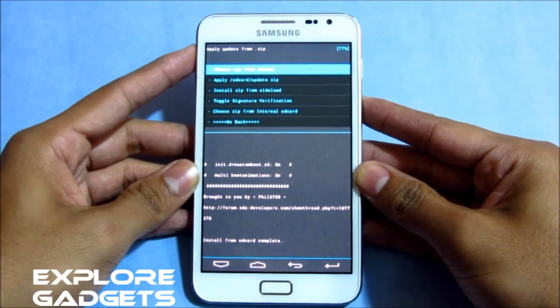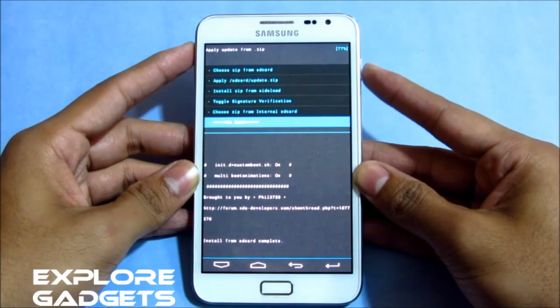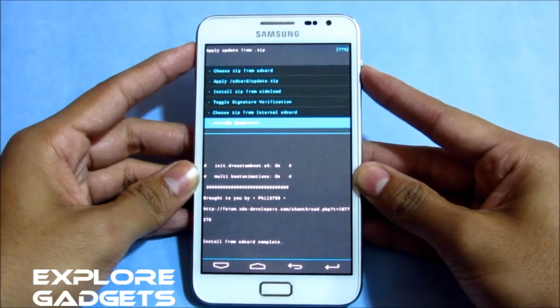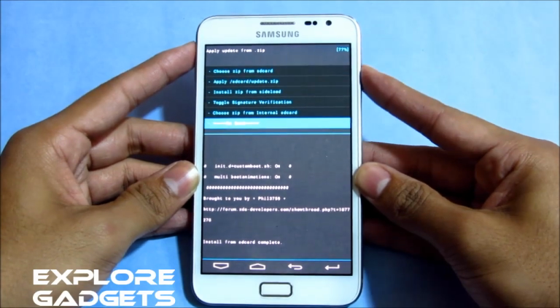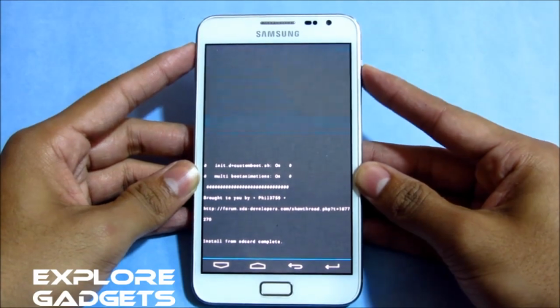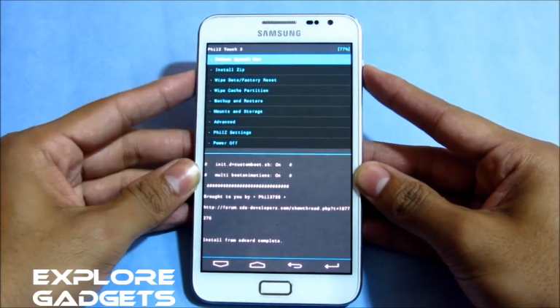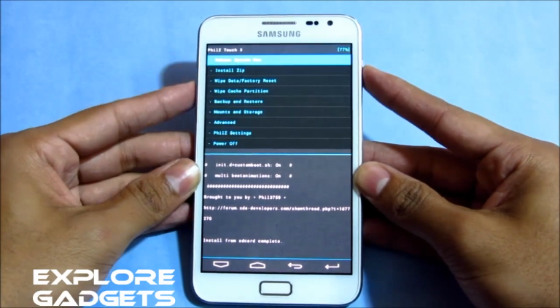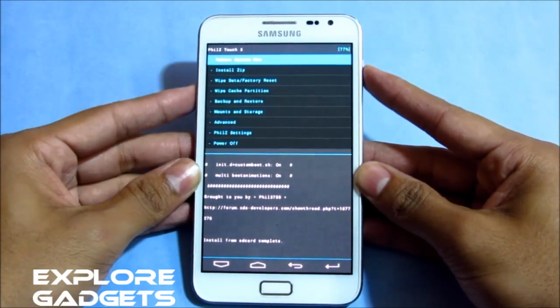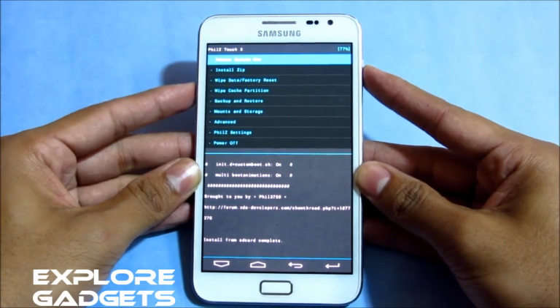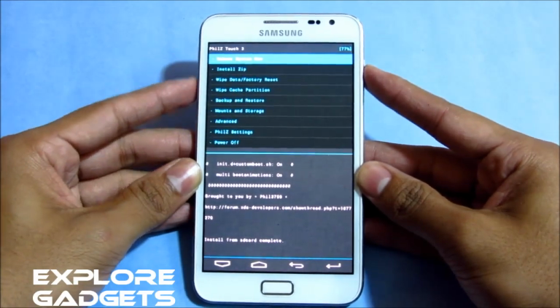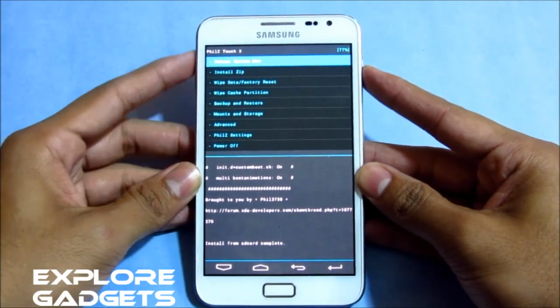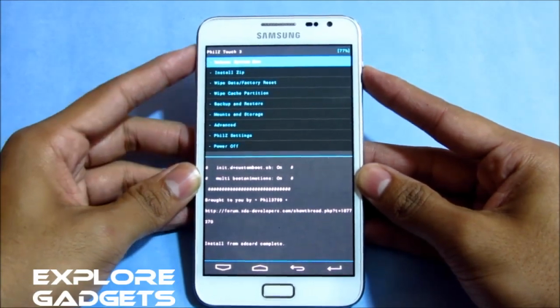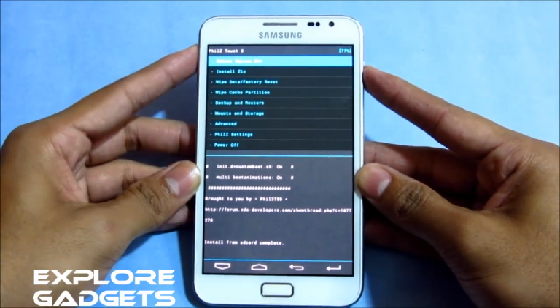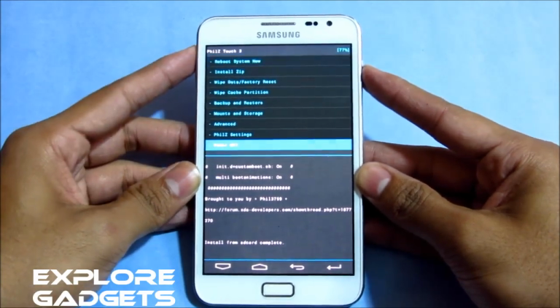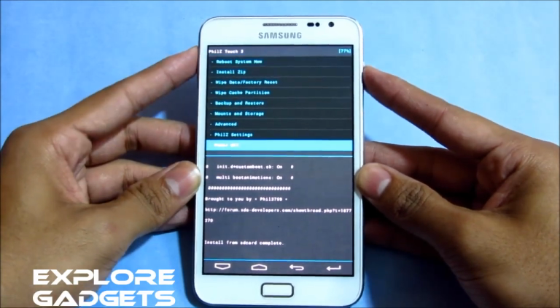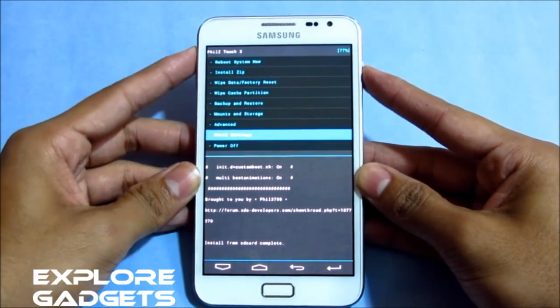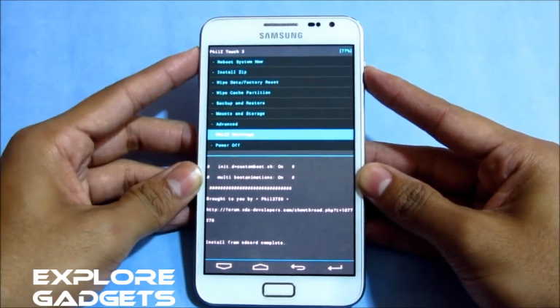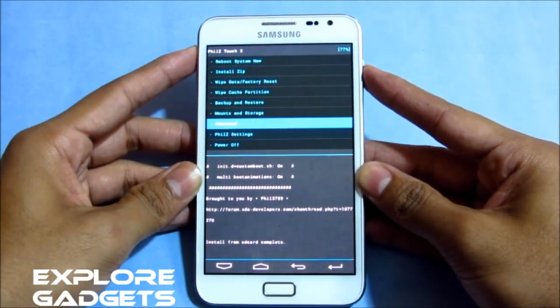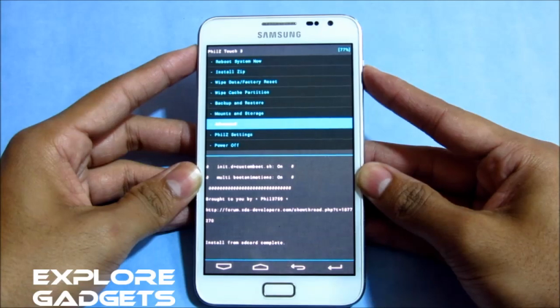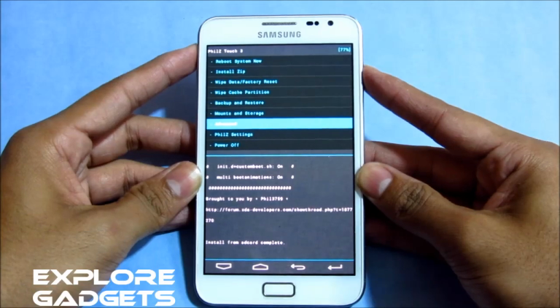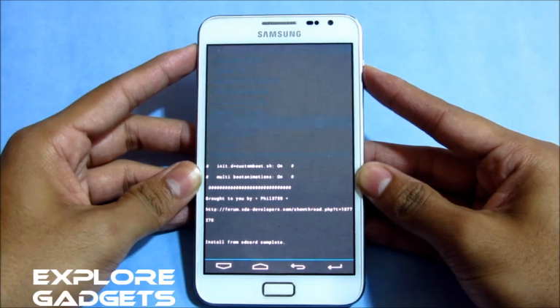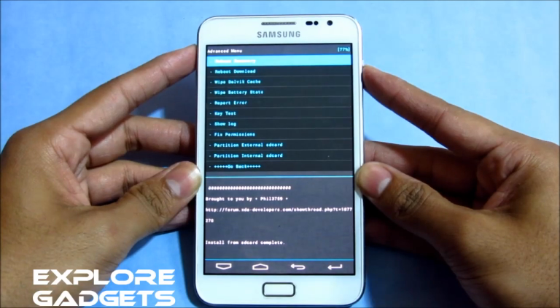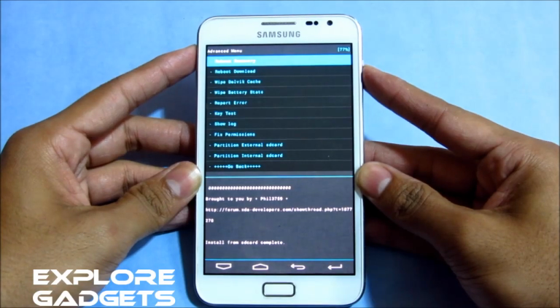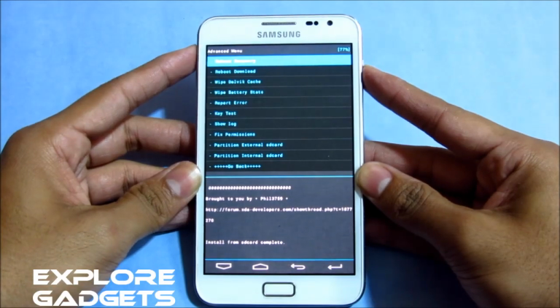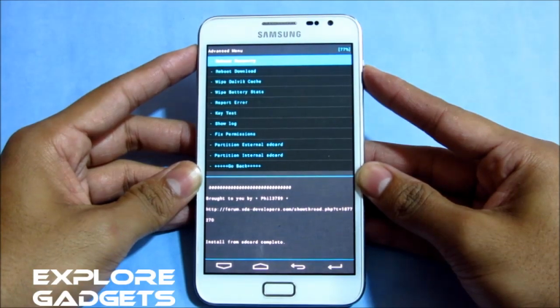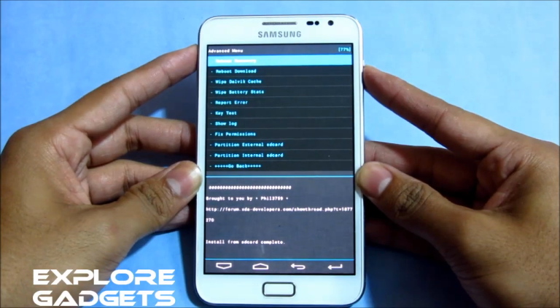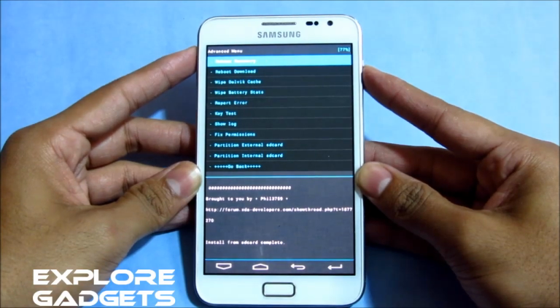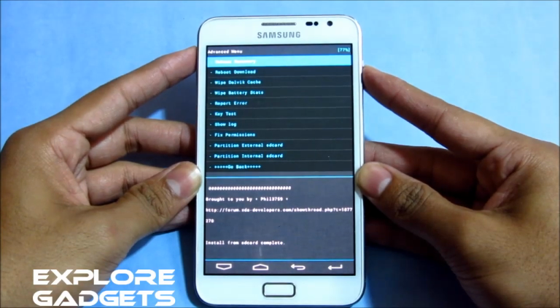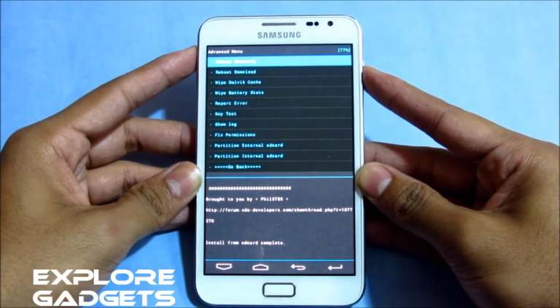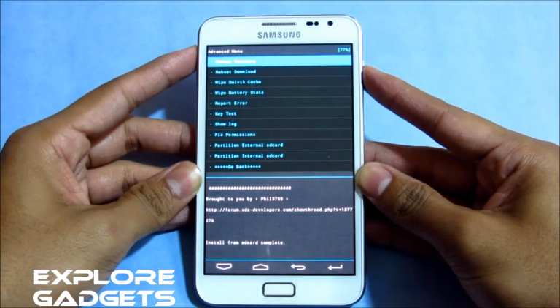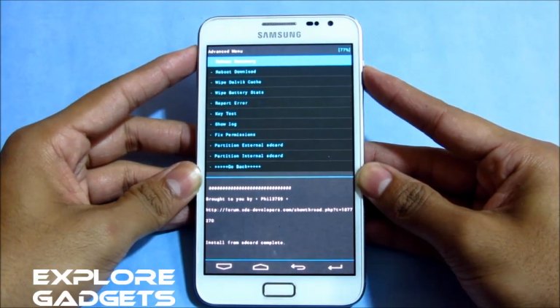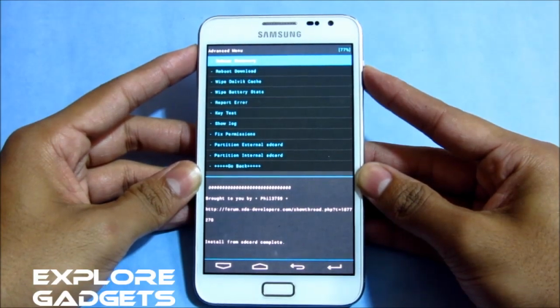Now go back, go to Advanced, and hit 'Reboot Recovery.'